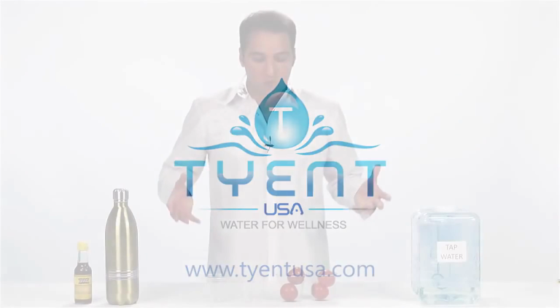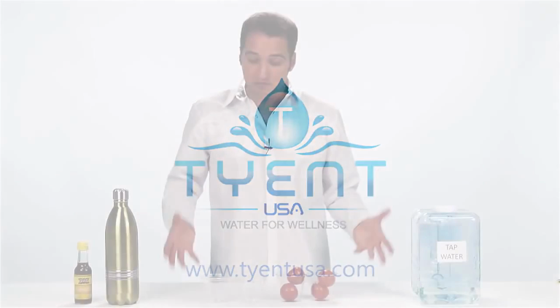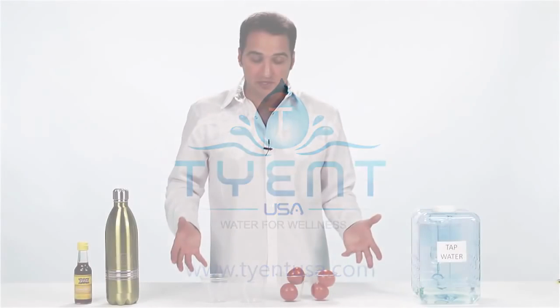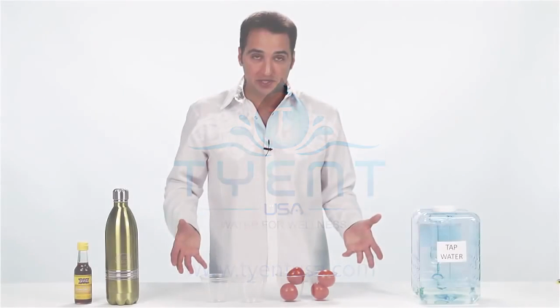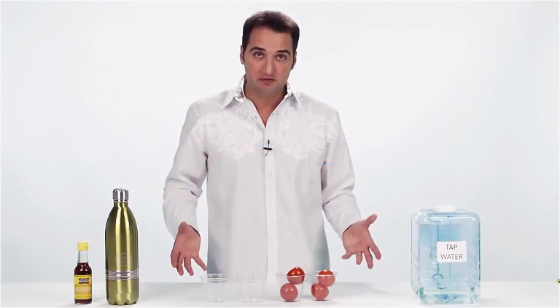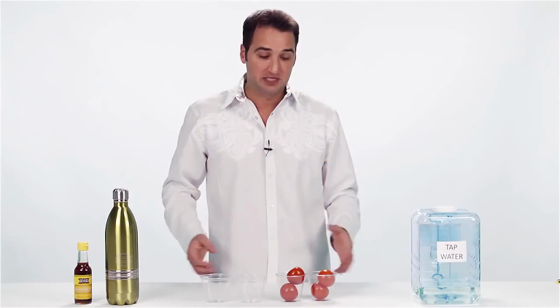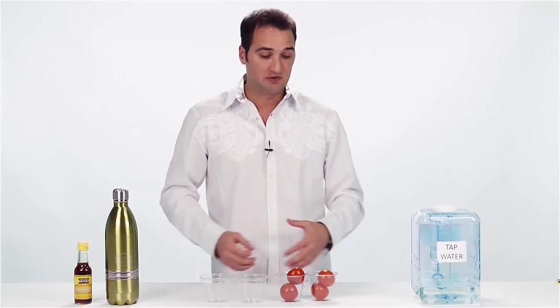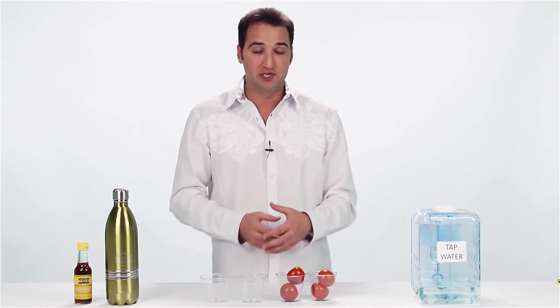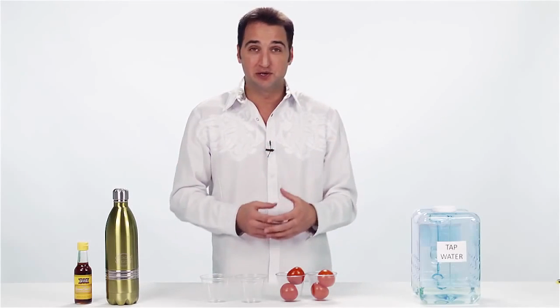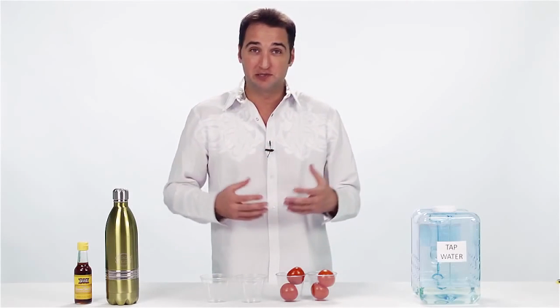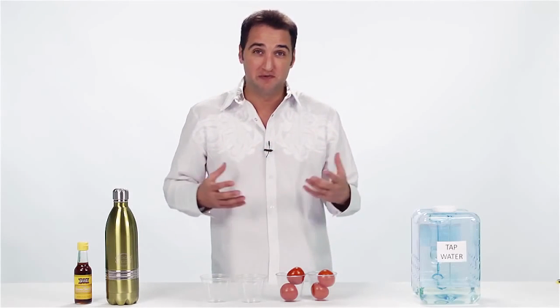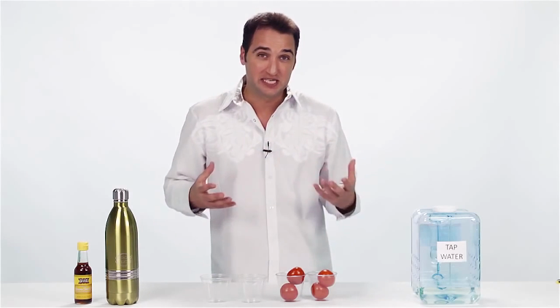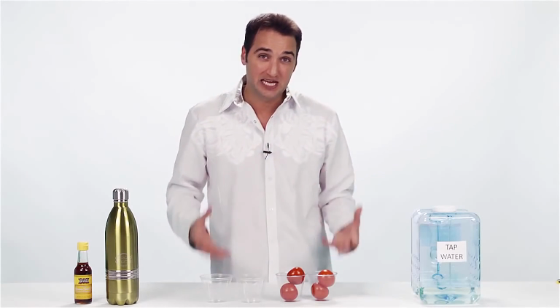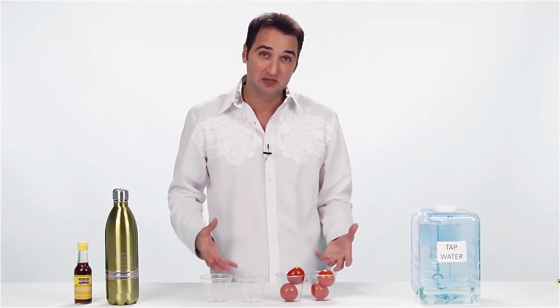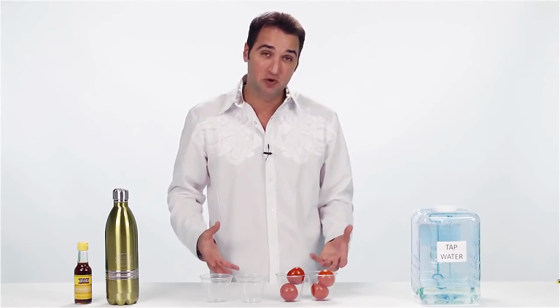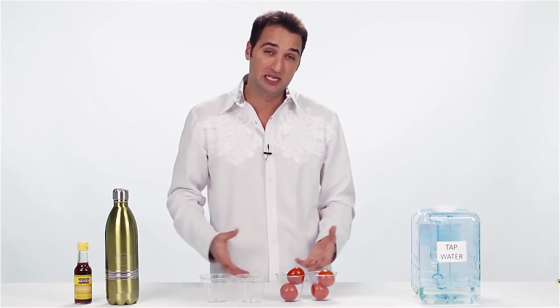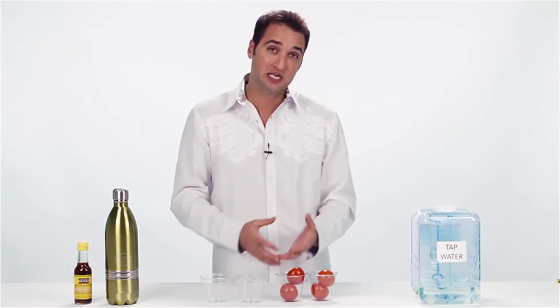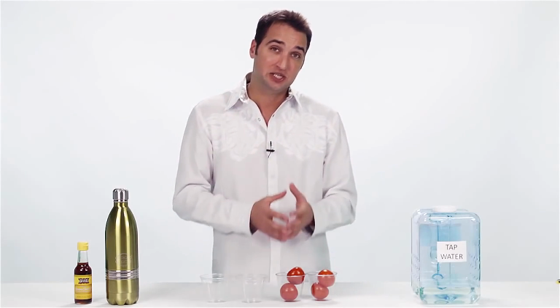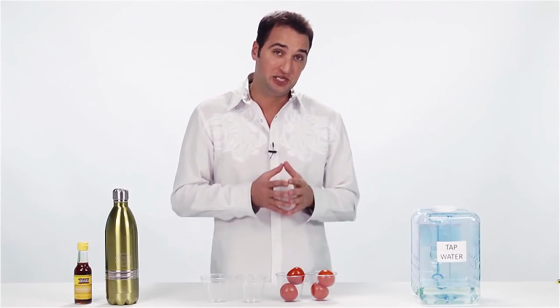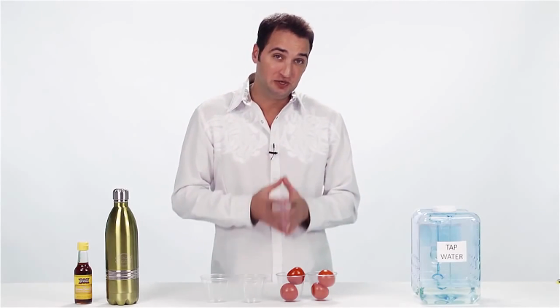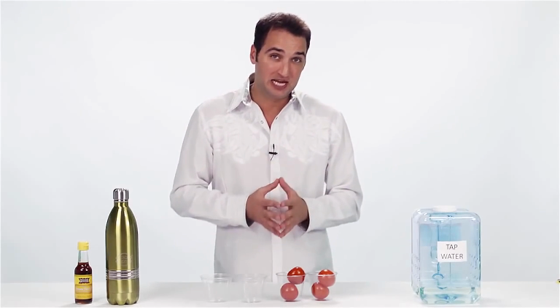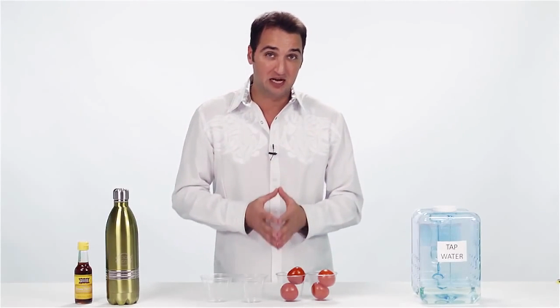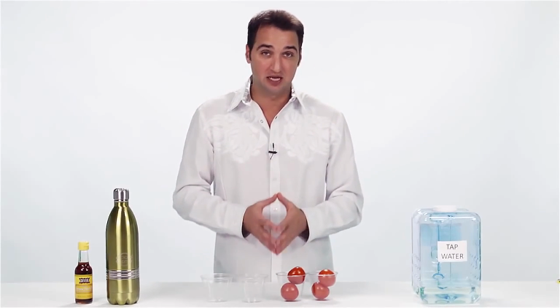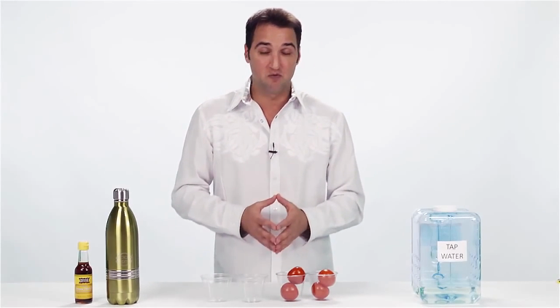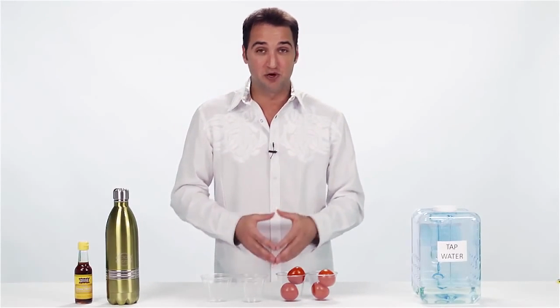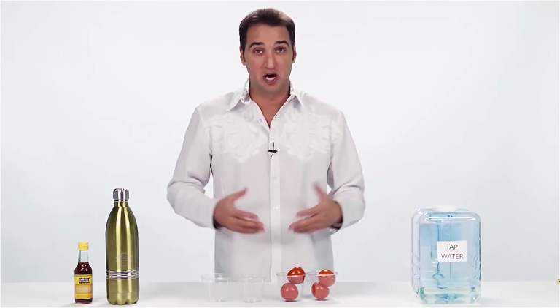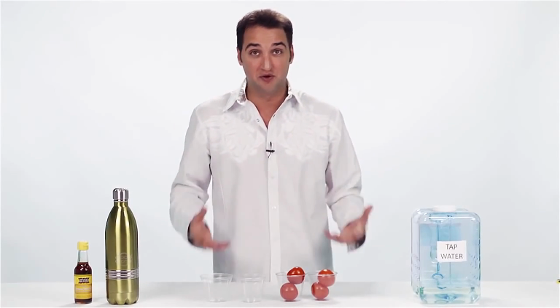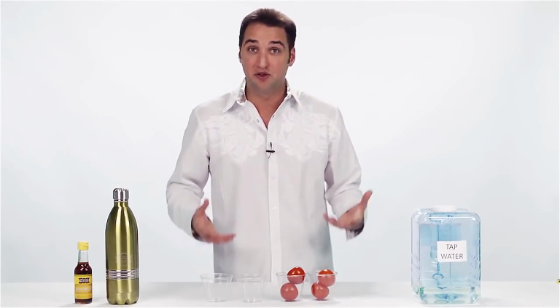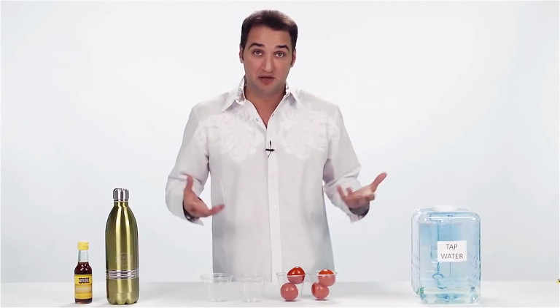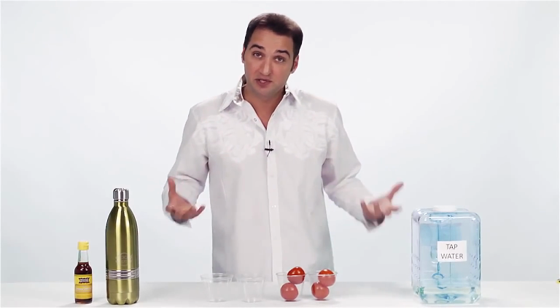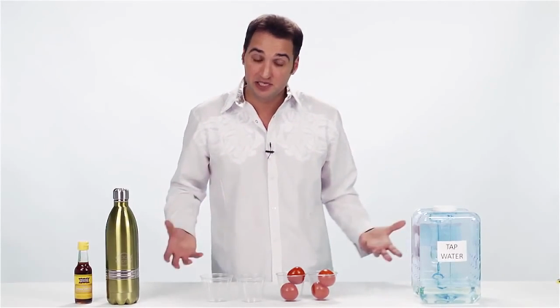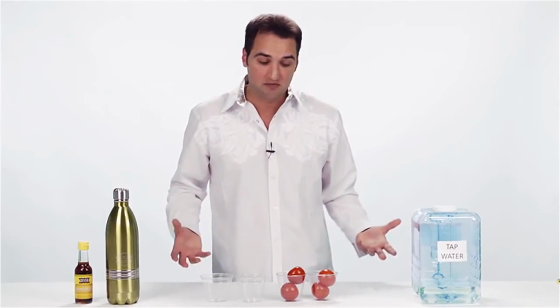What I'm going to do is show you some fantastic ways to use alkaline water other than for drinking.